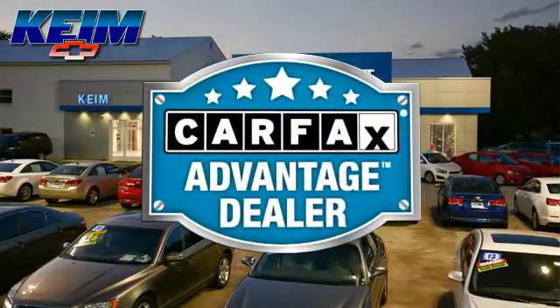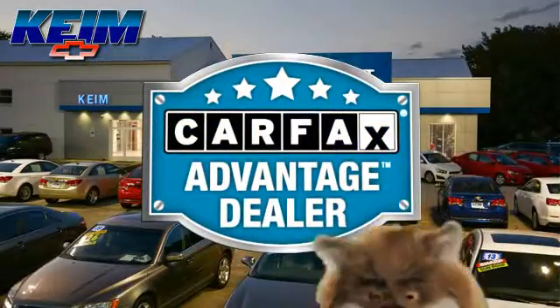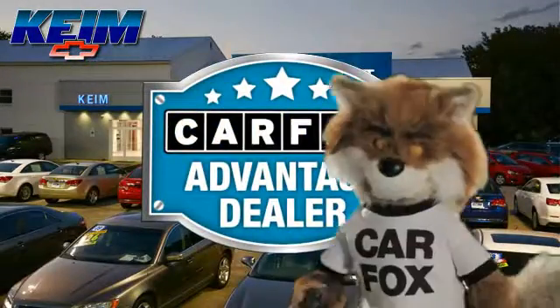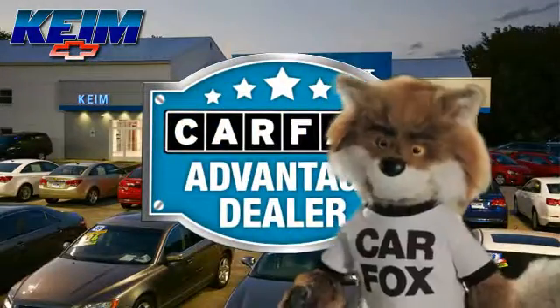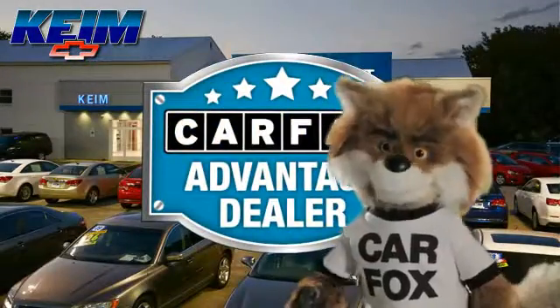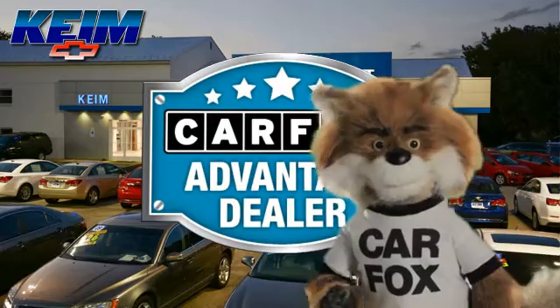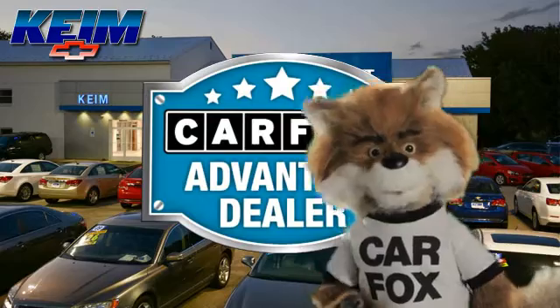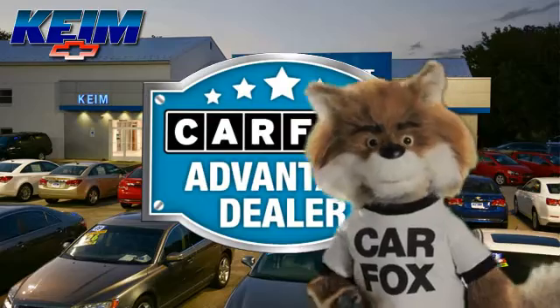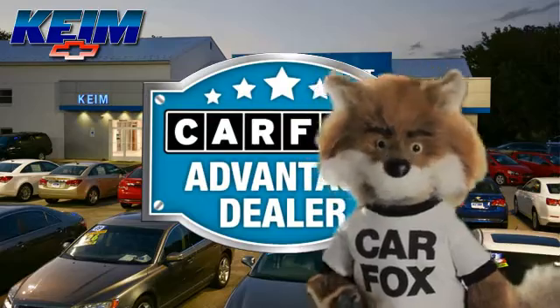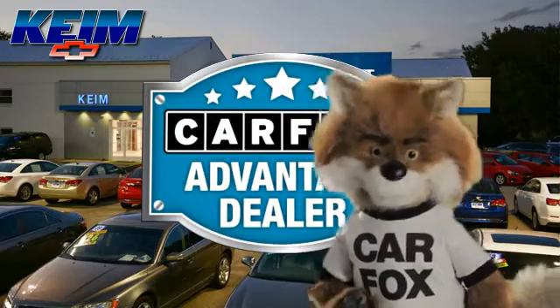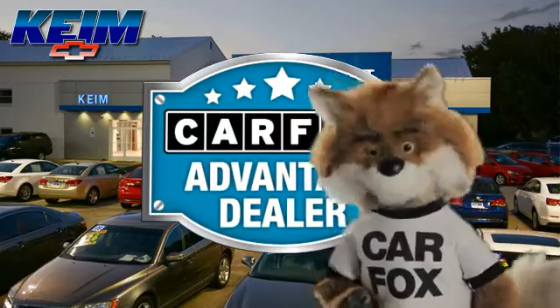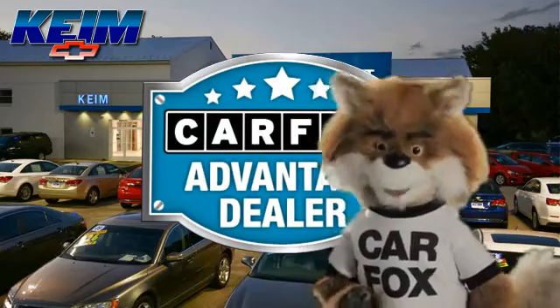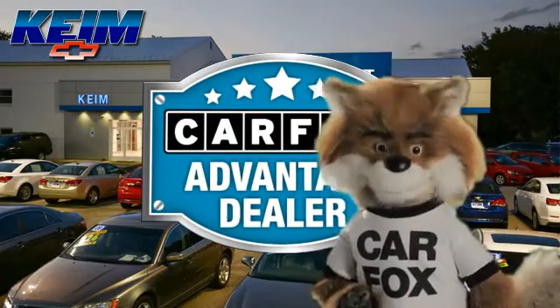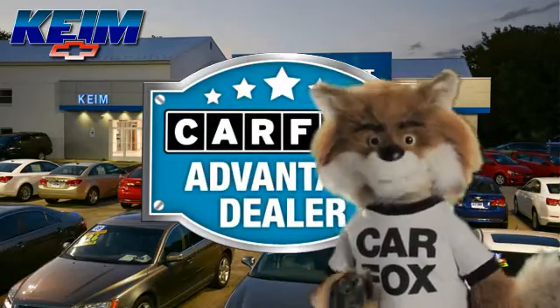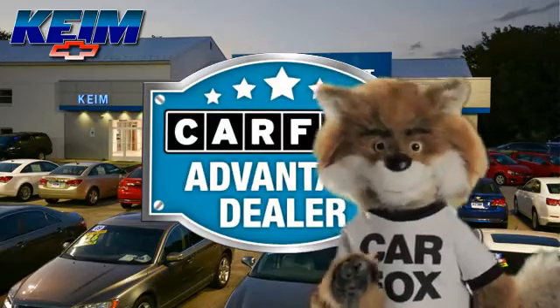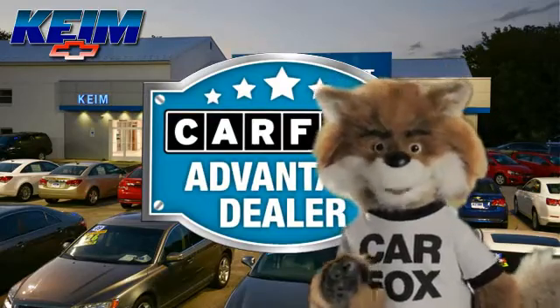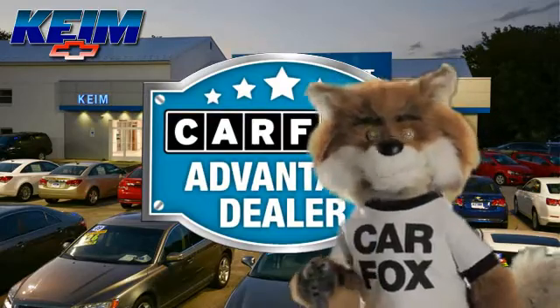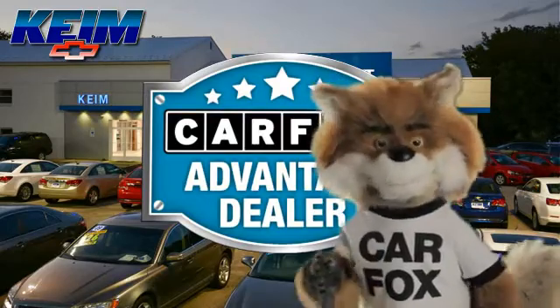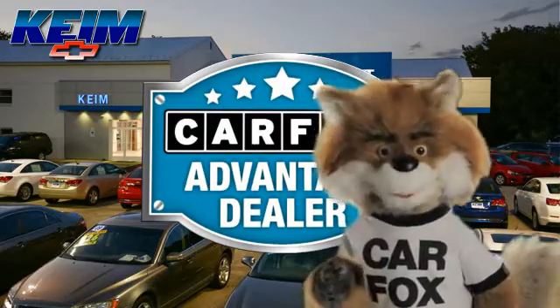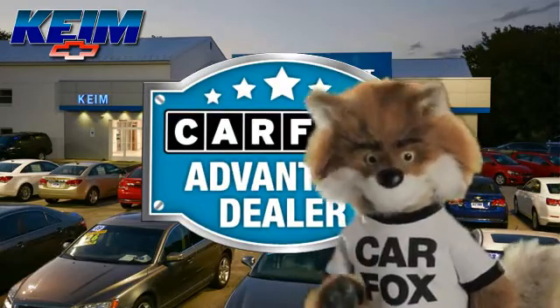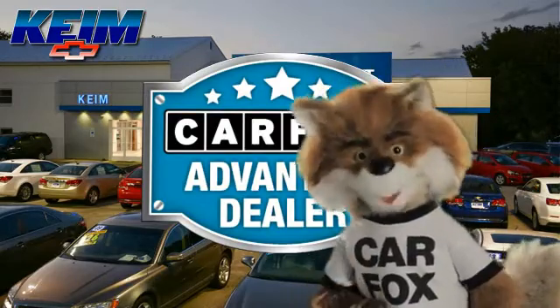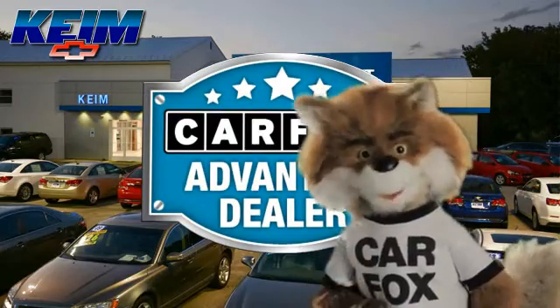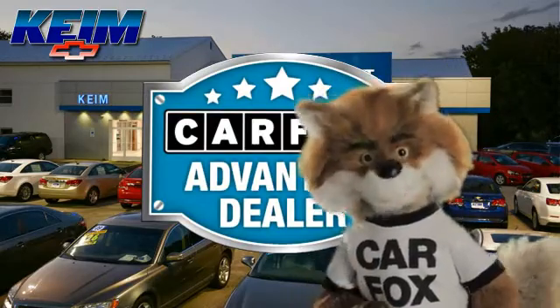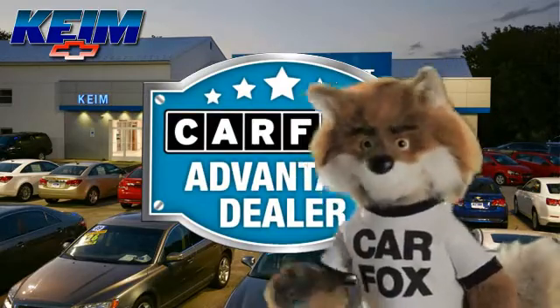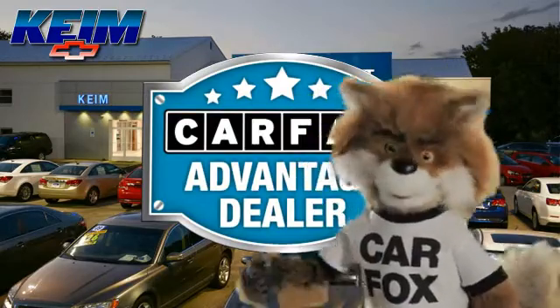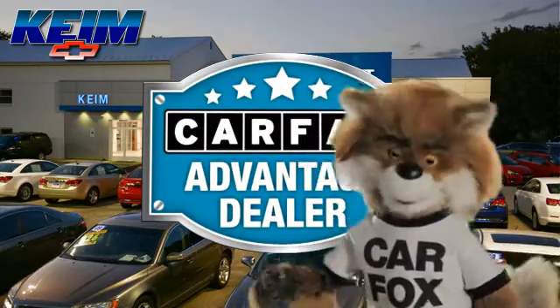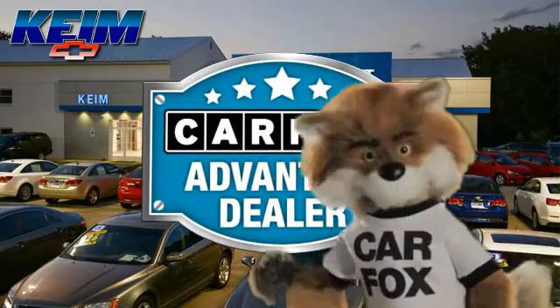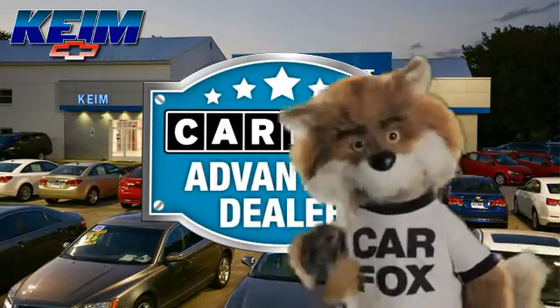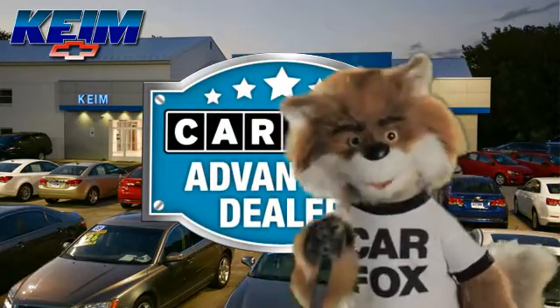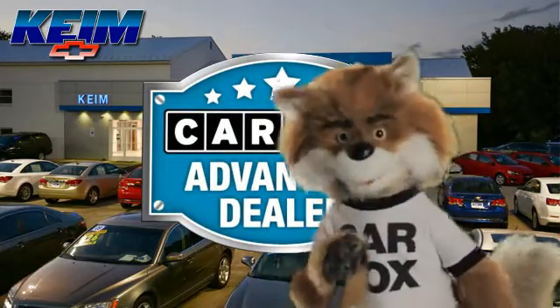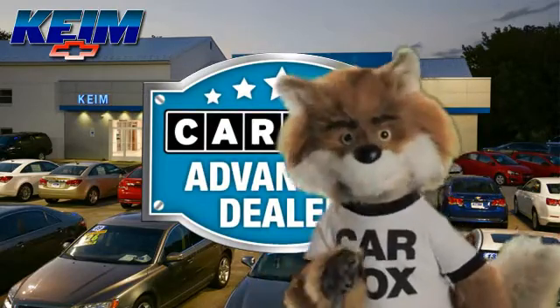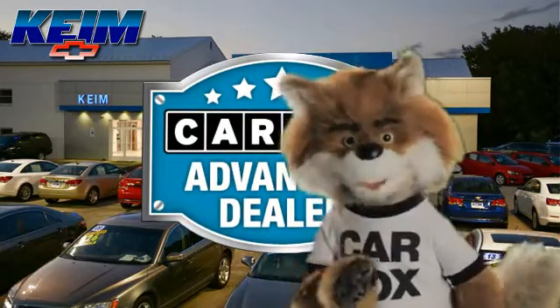Just say, show me the Carfax at Keim Chevrolet, a Carfax Advantage dealer.